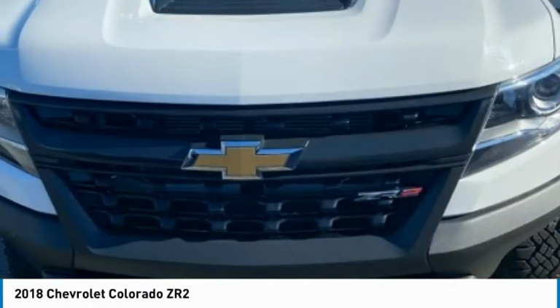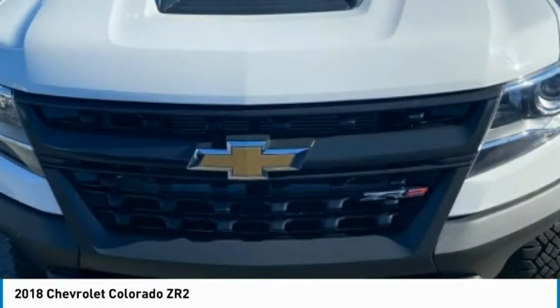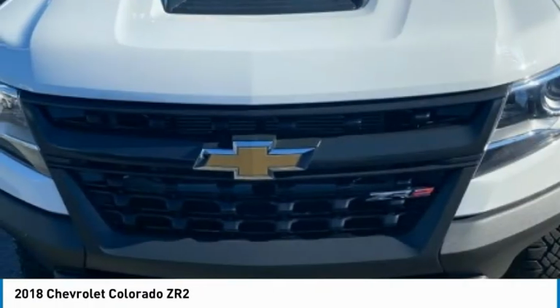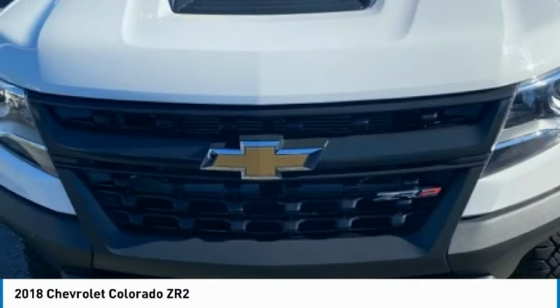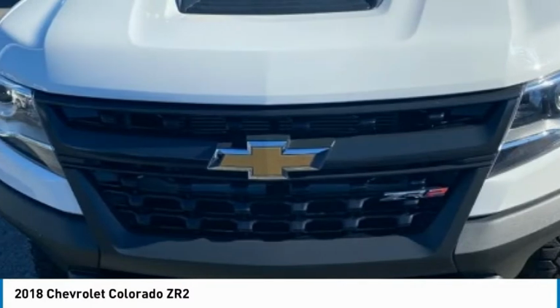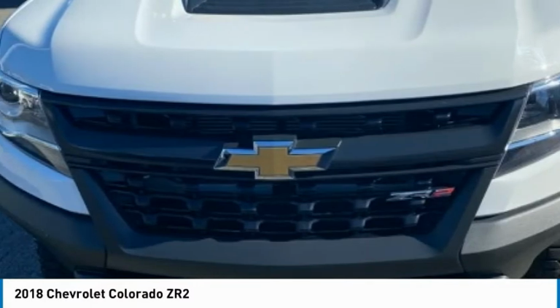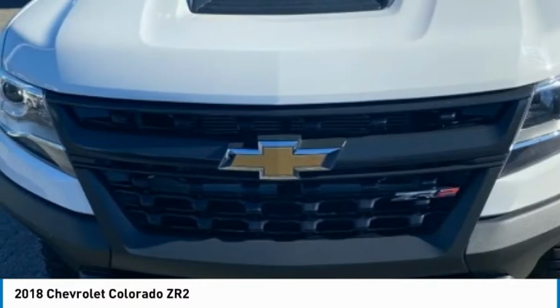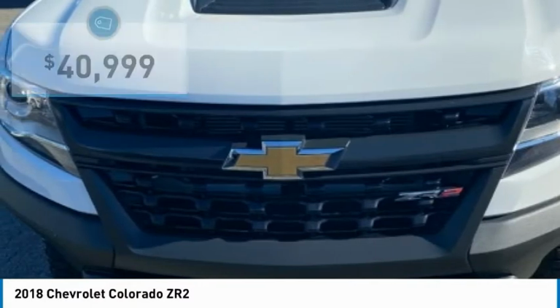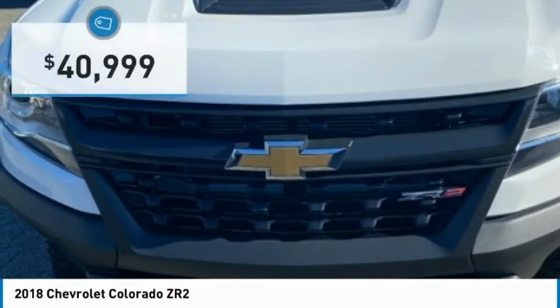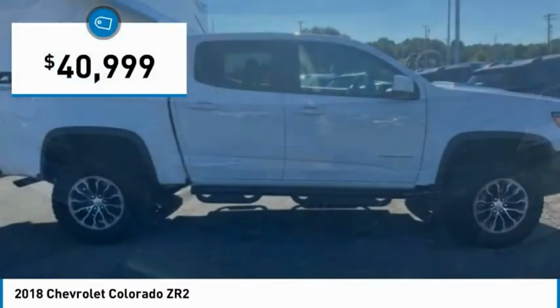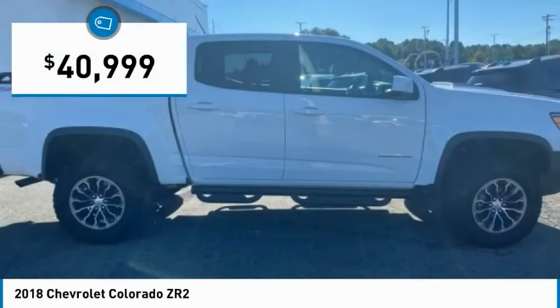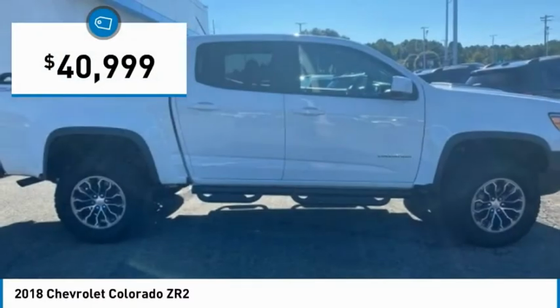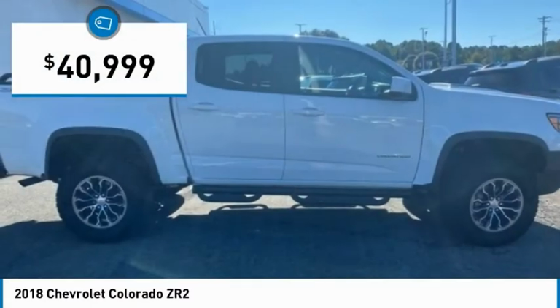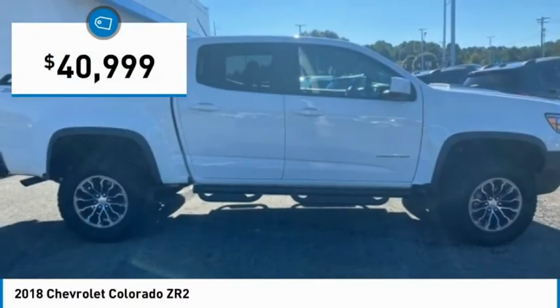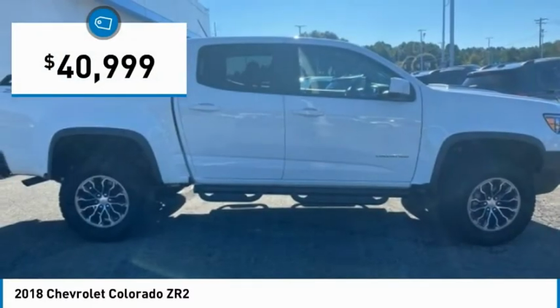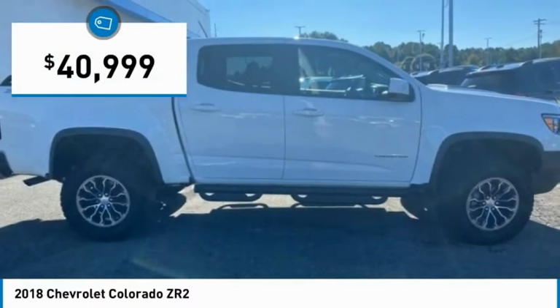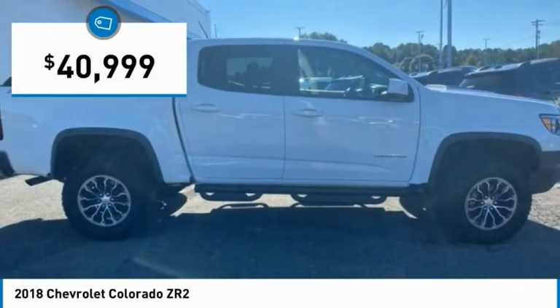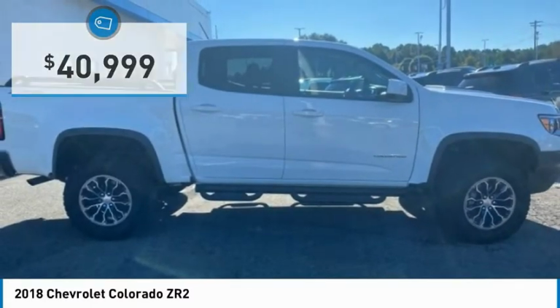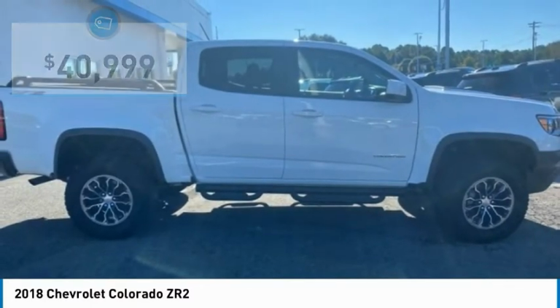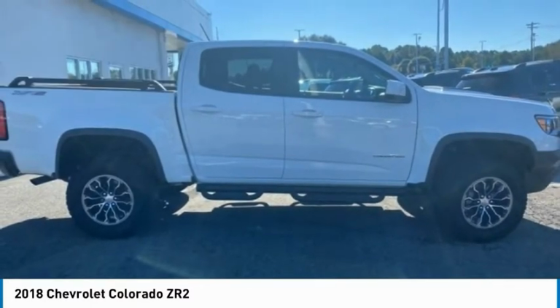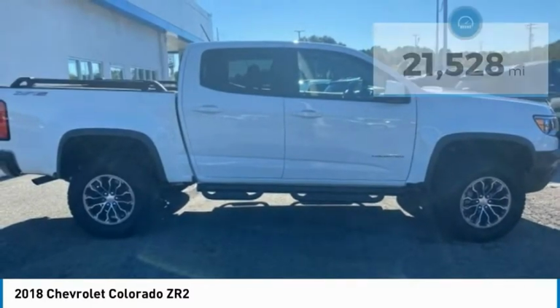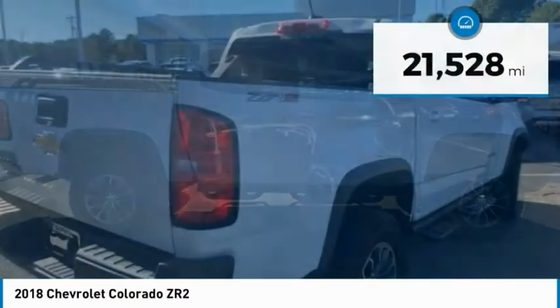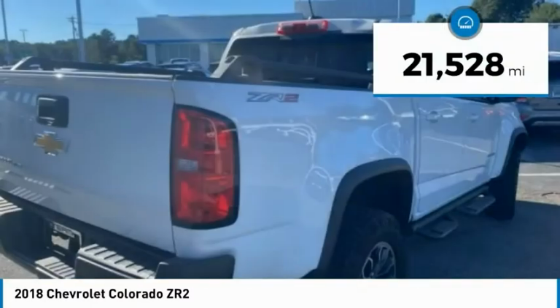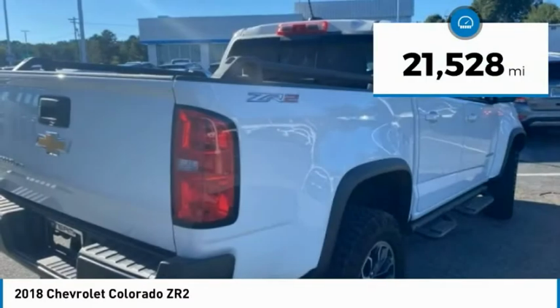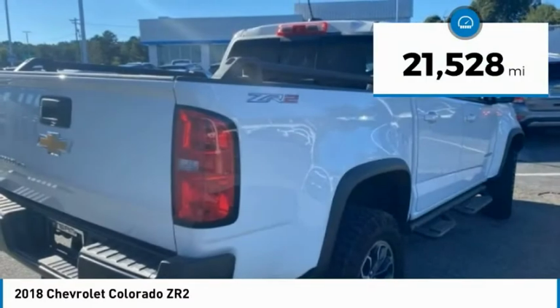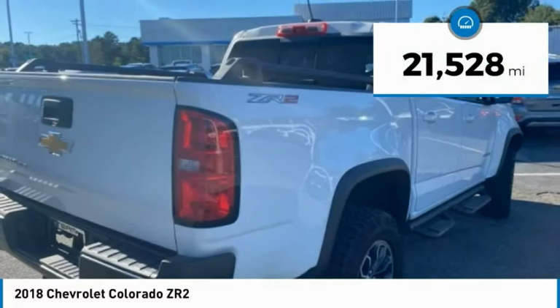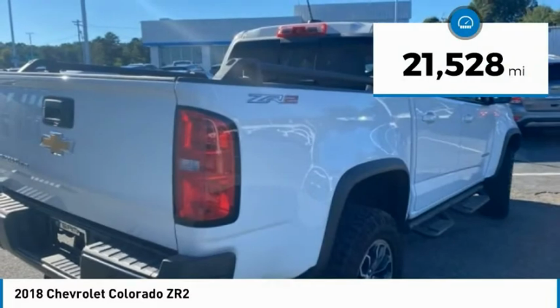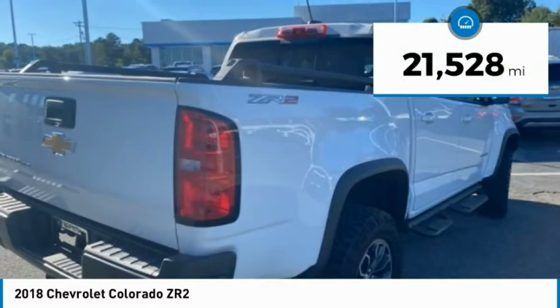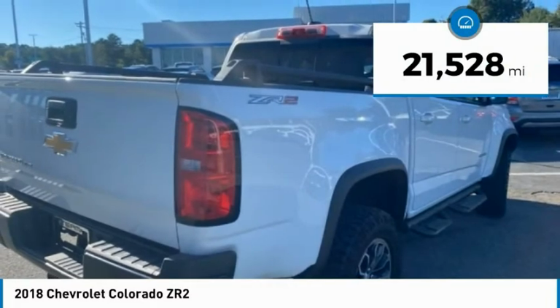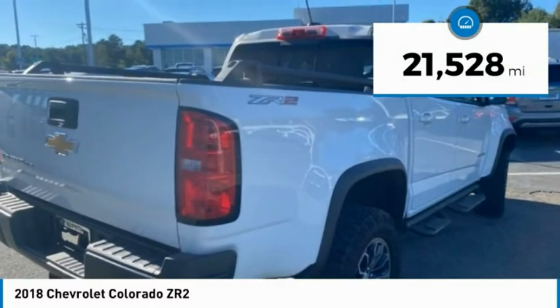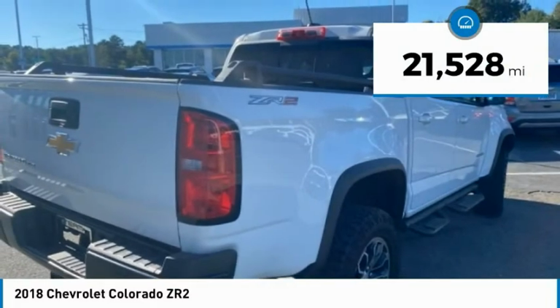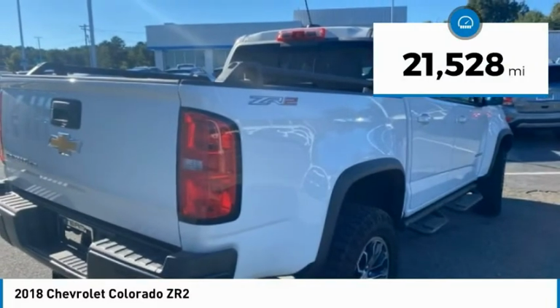Colorado is priced below $45,000. This vehicle has less than 25,000 miles.